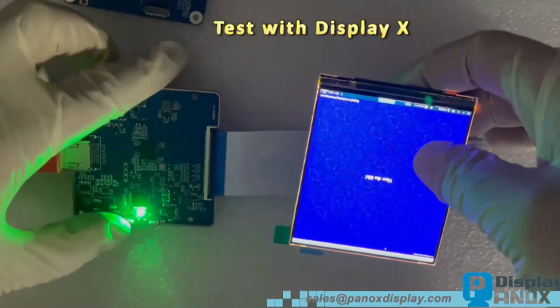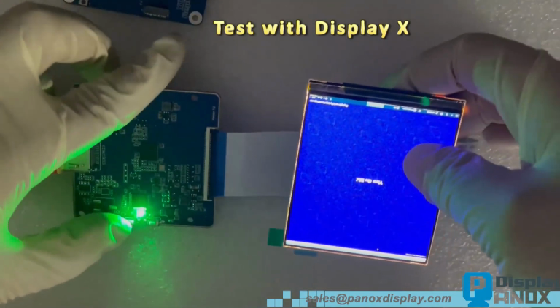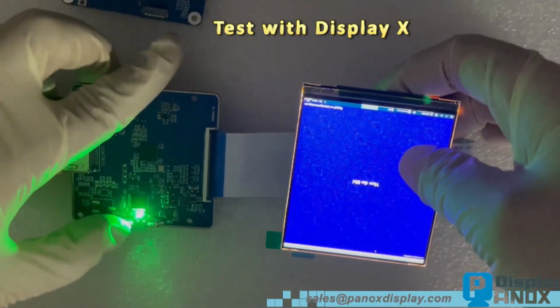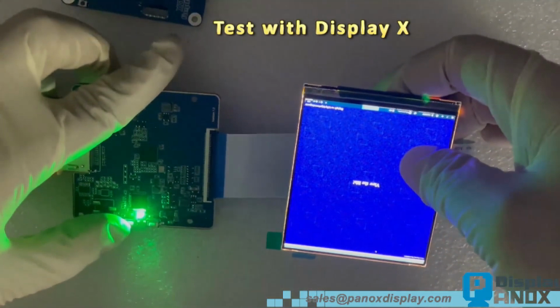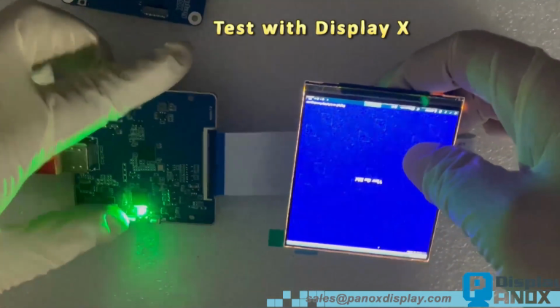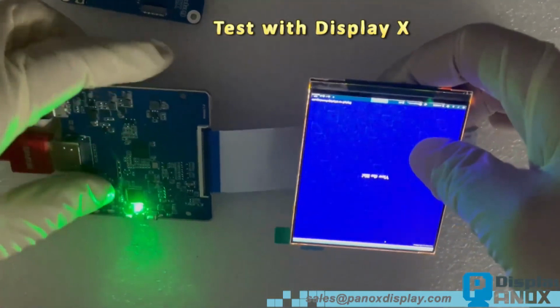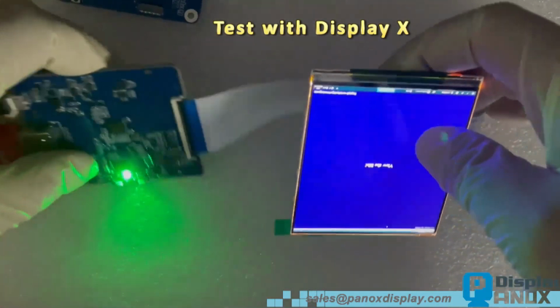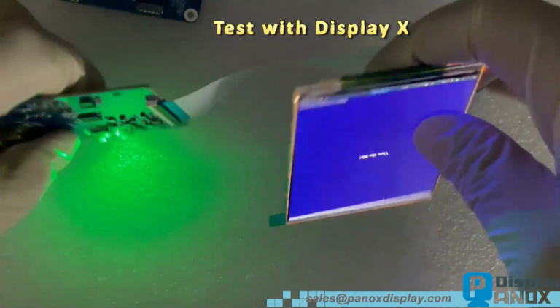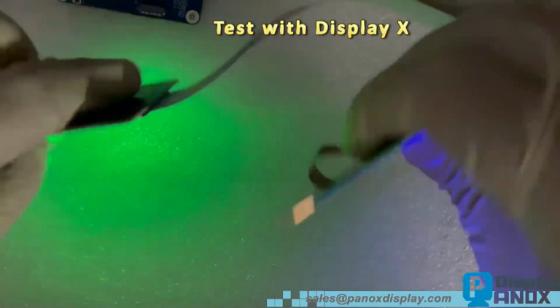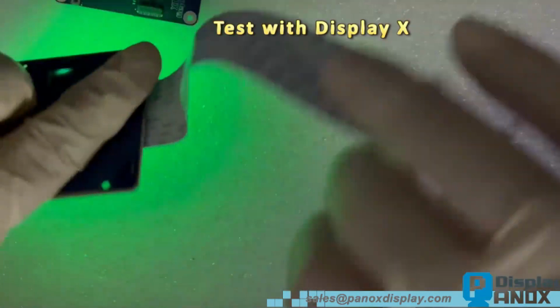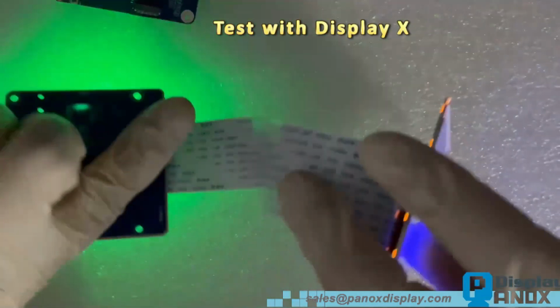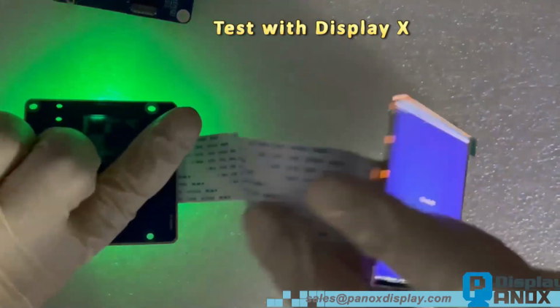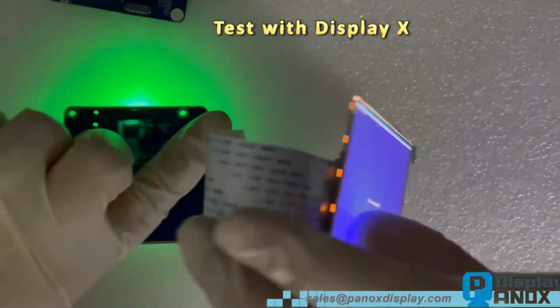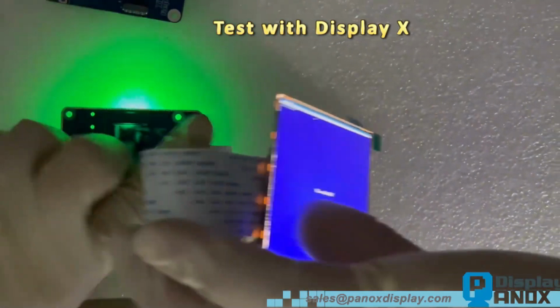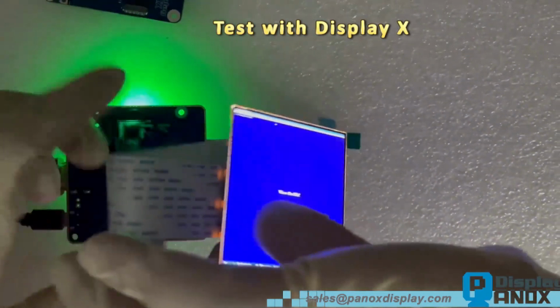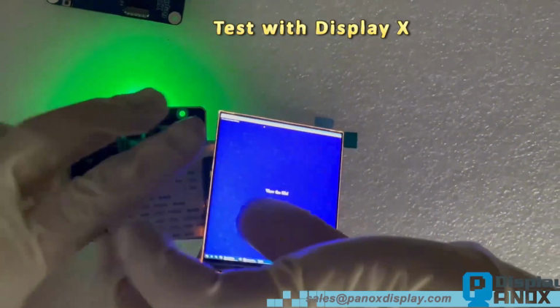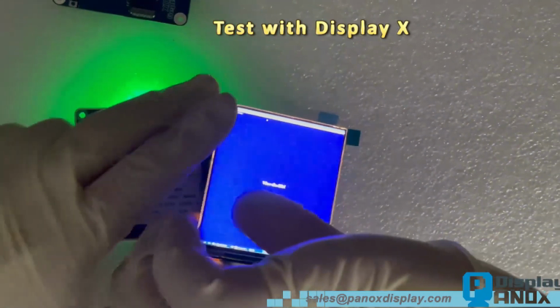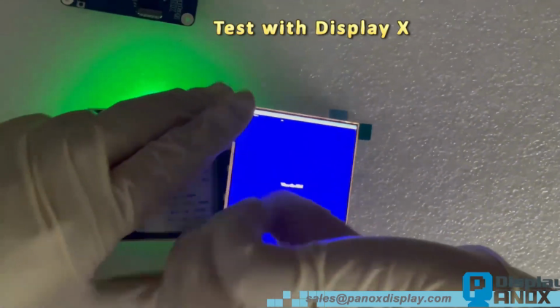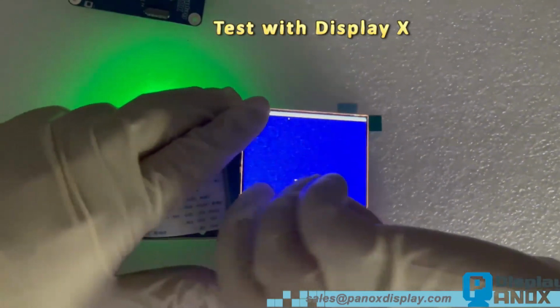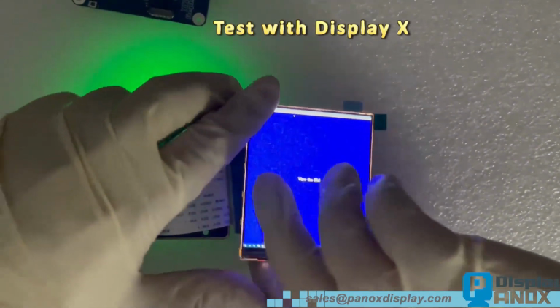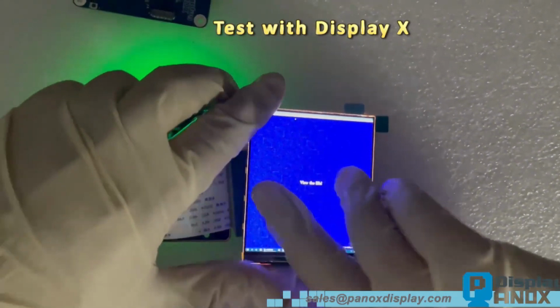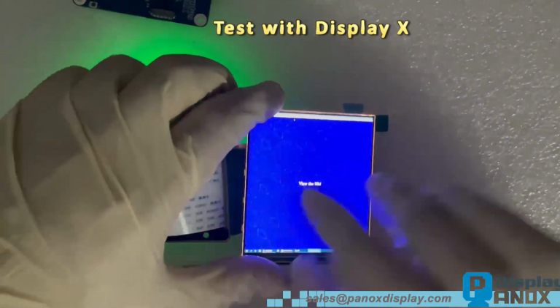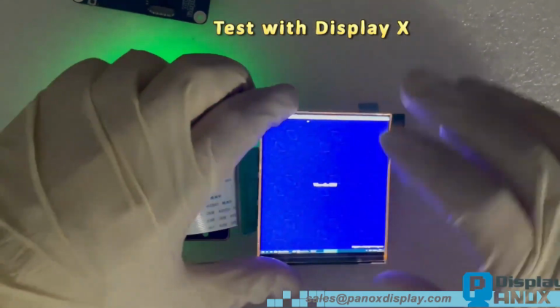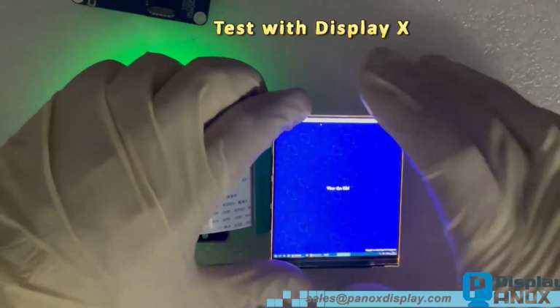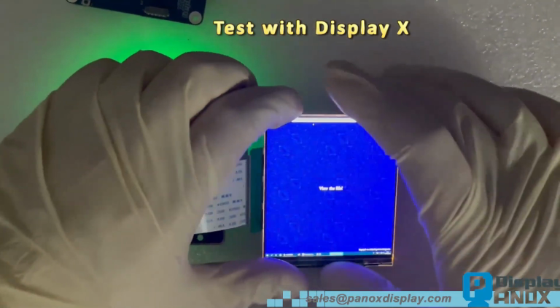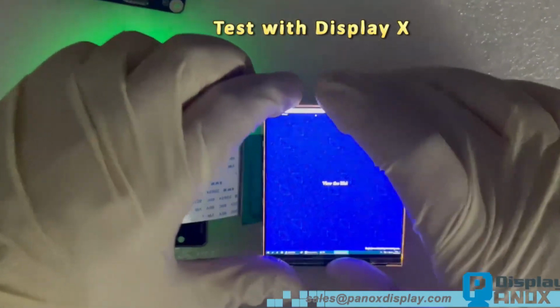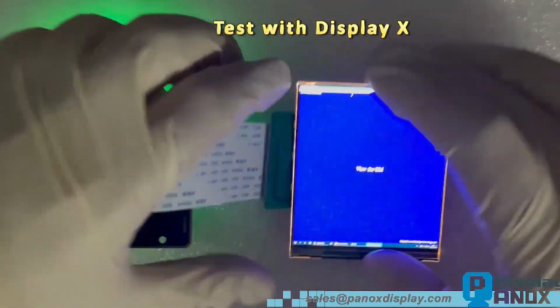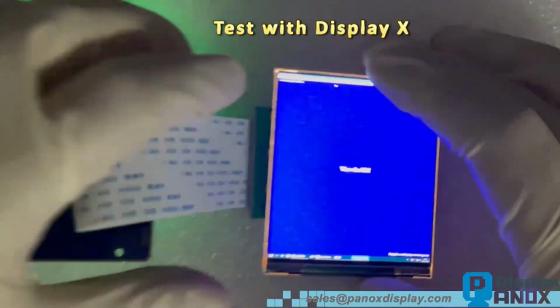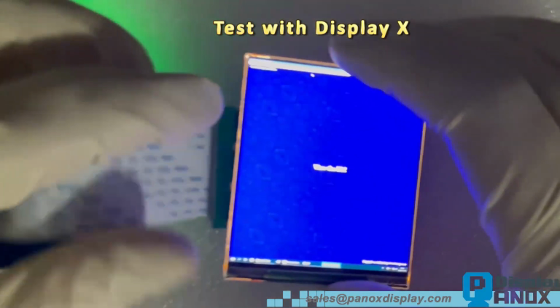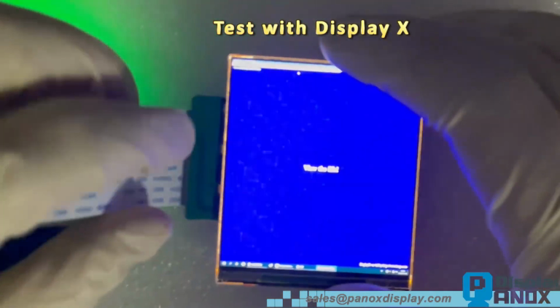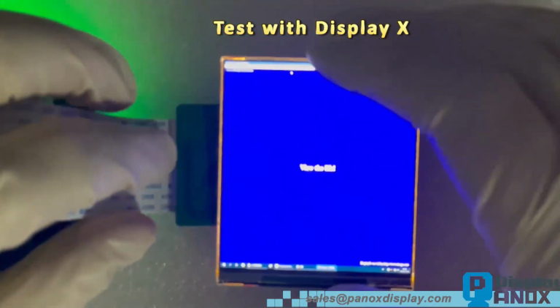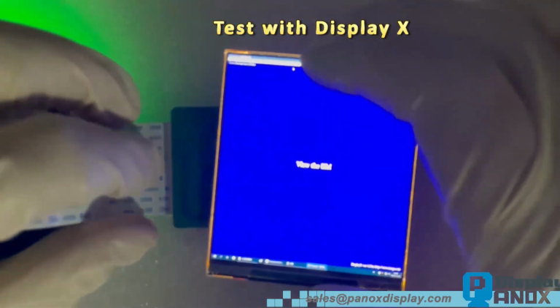Now let us test this display with professional software. It contains tests for gray levels, contrast, pixel continuity, and more.